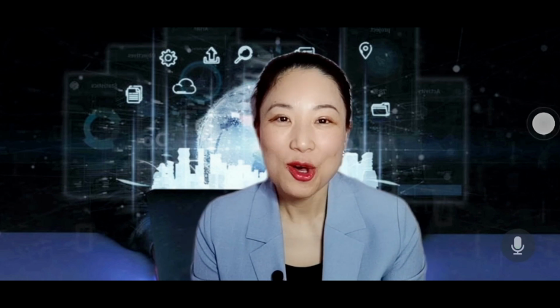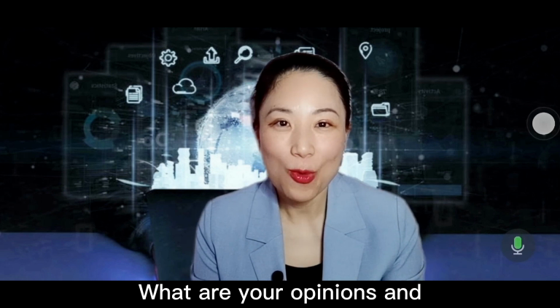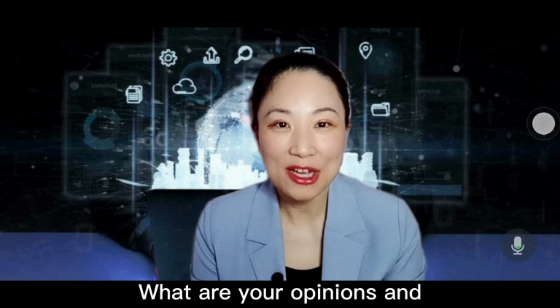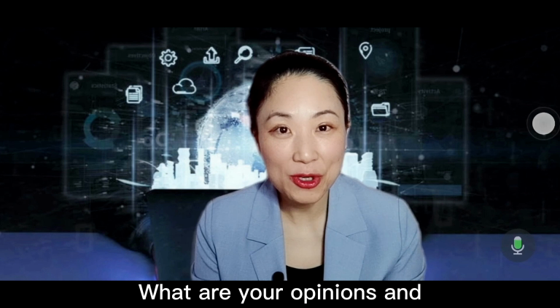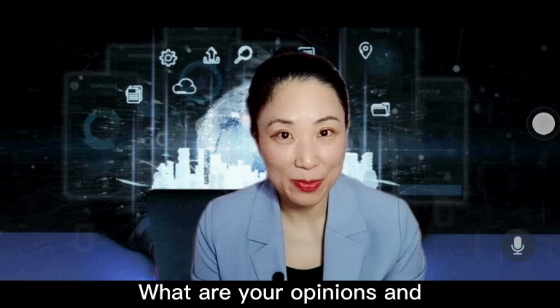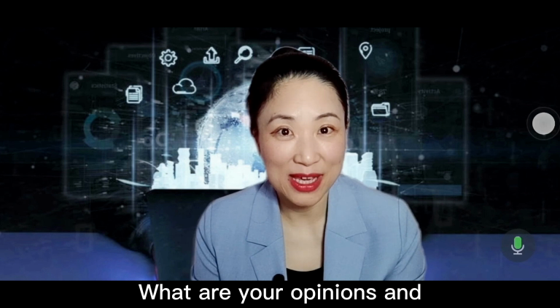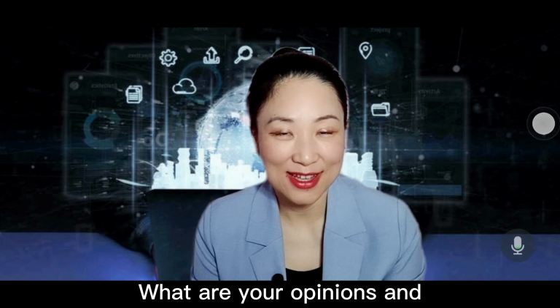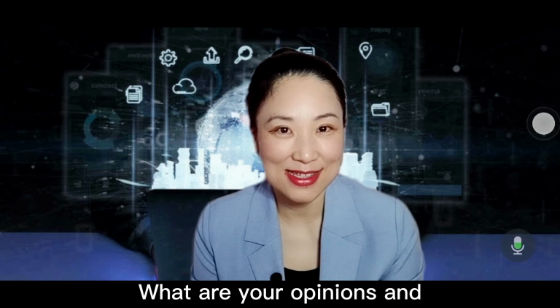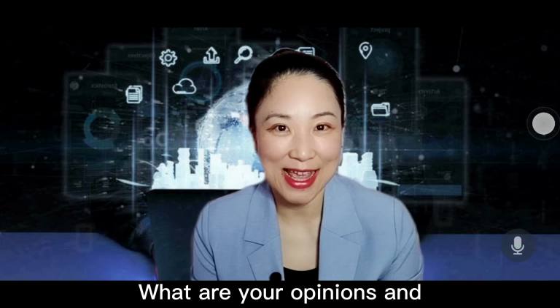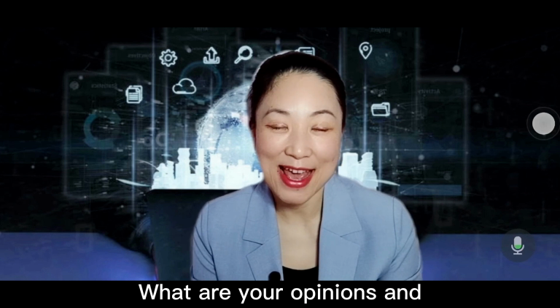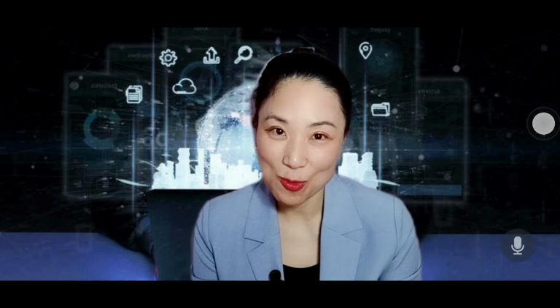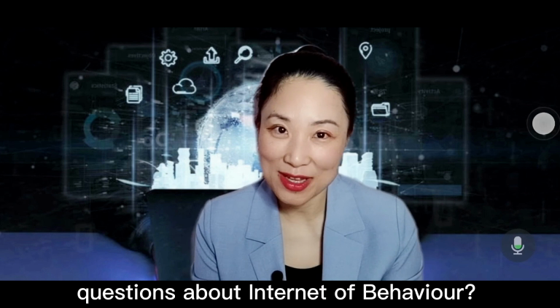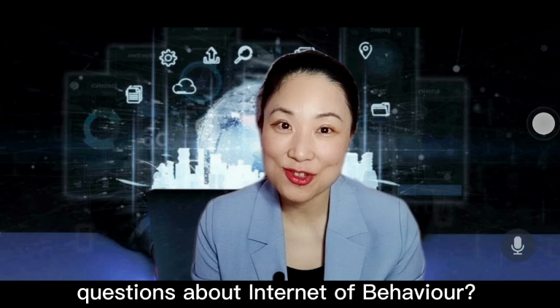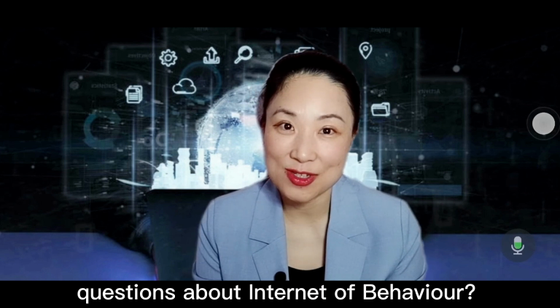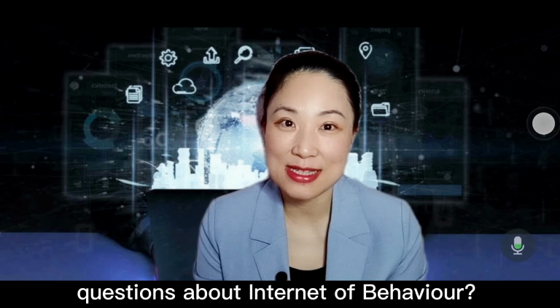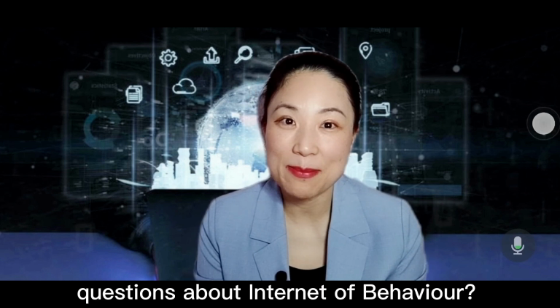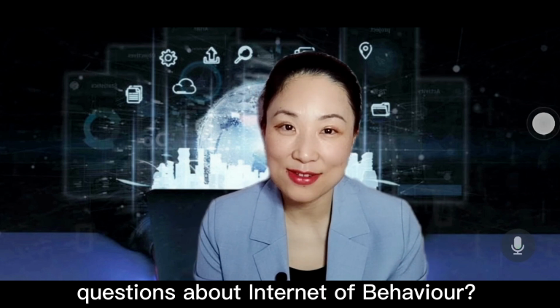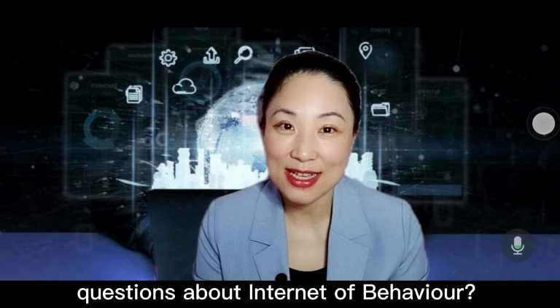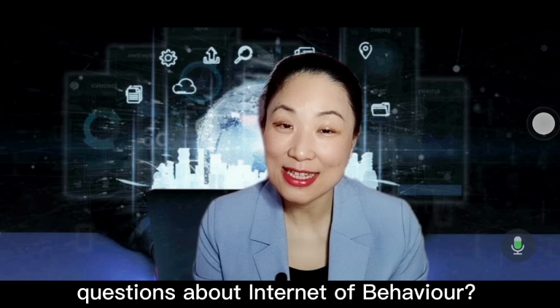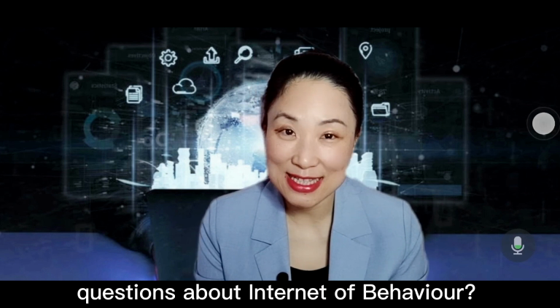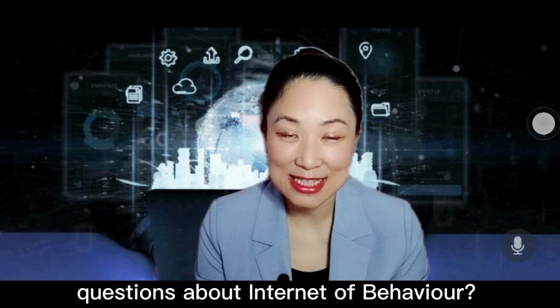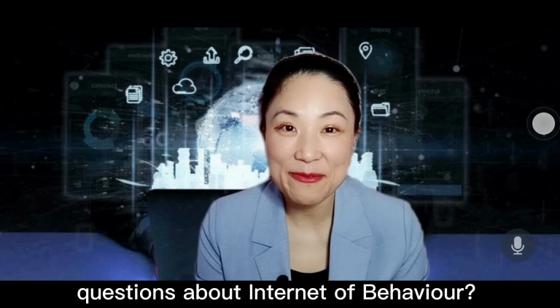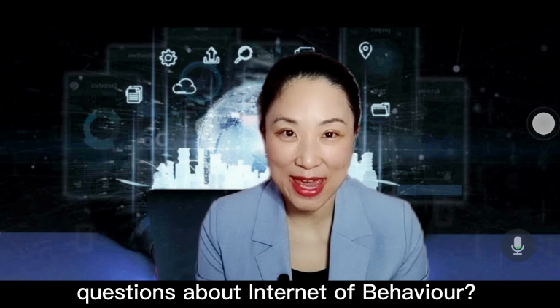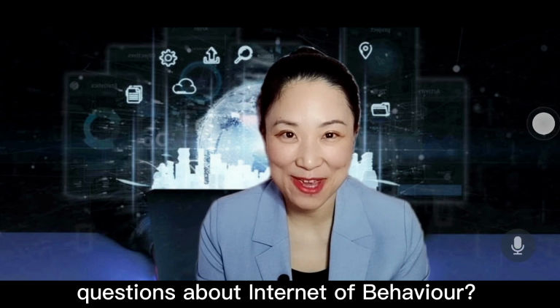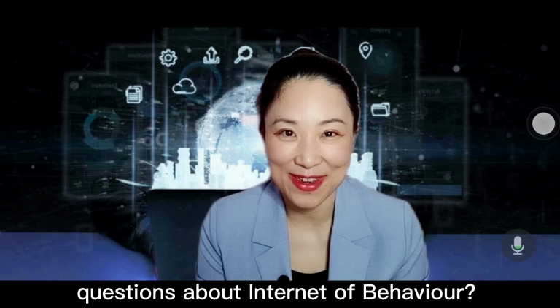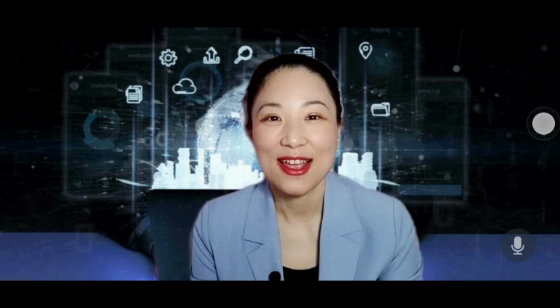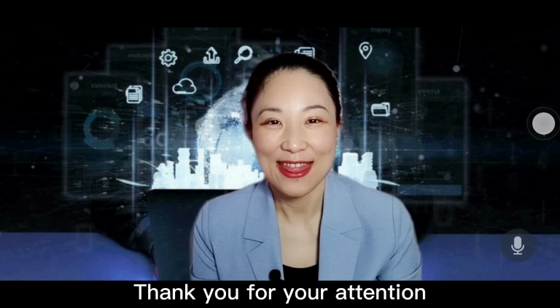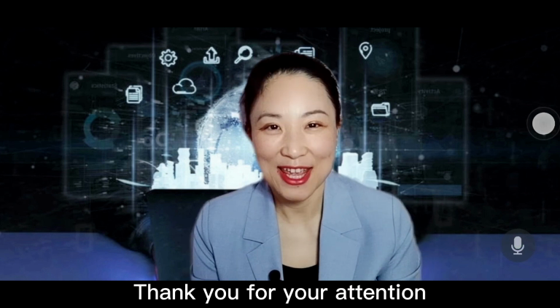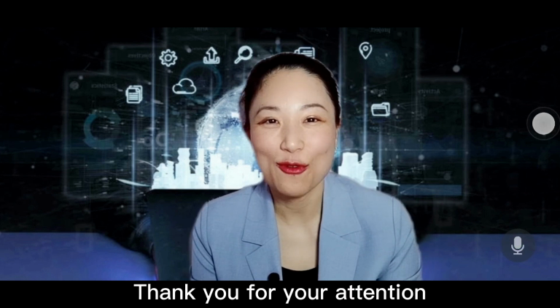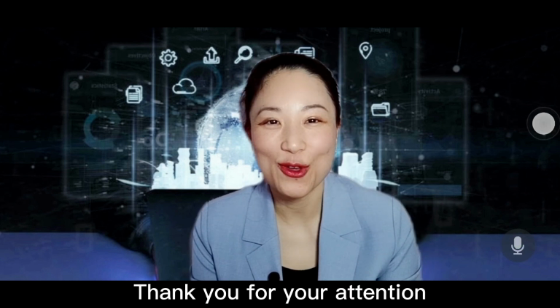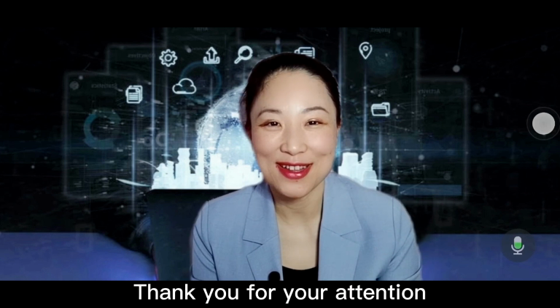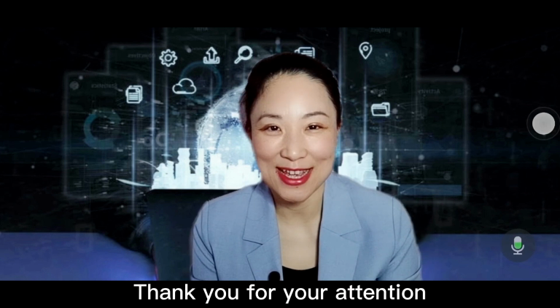What are your opinions and questions about Internet of Behavior? Thank you for your attention.